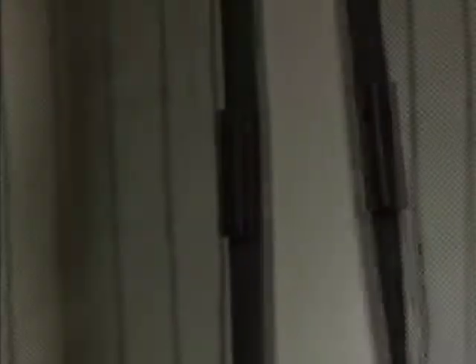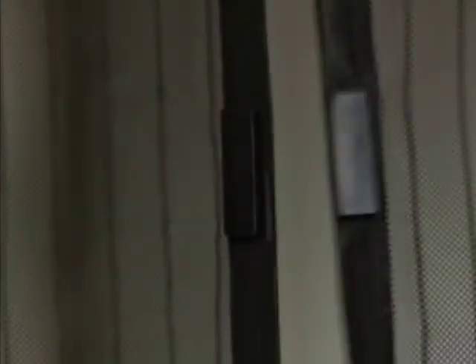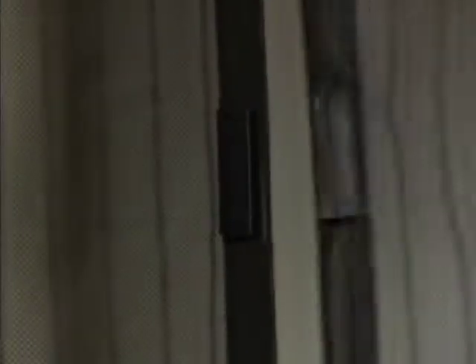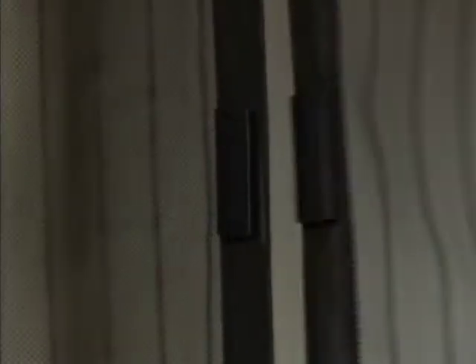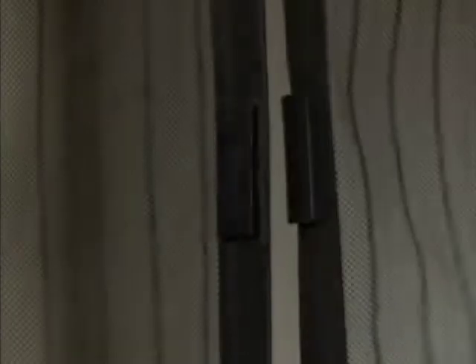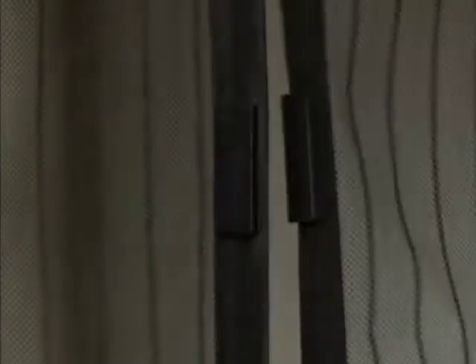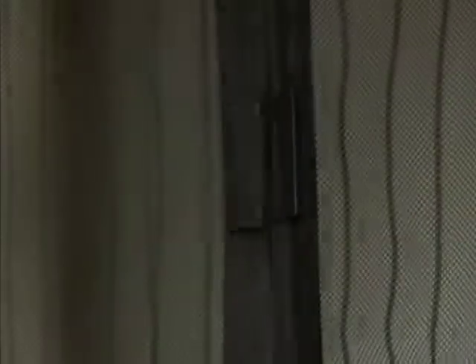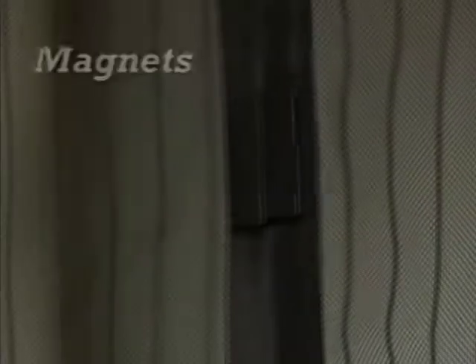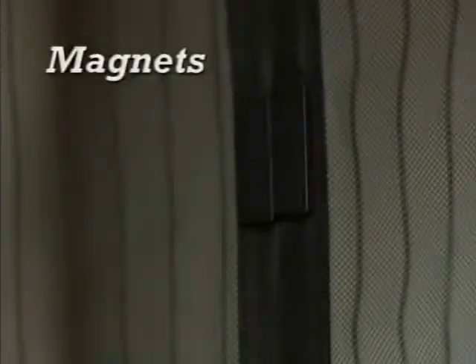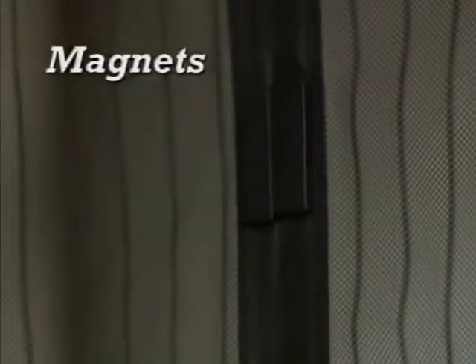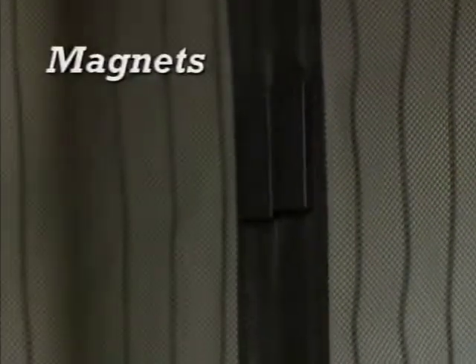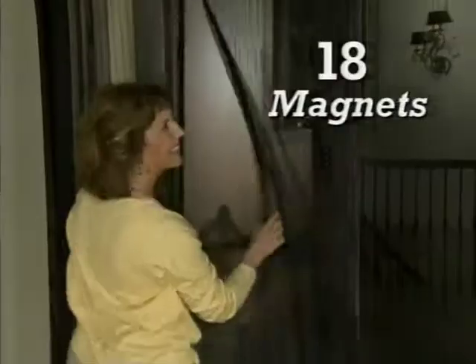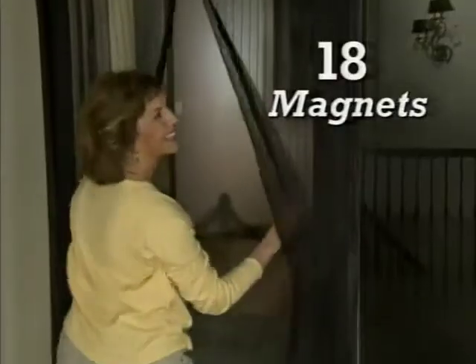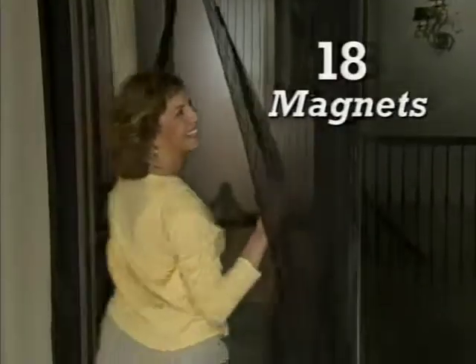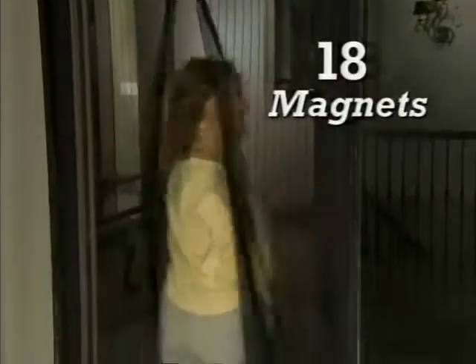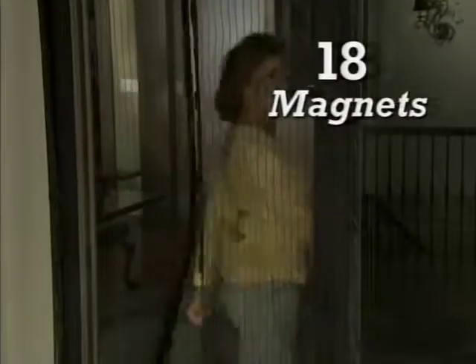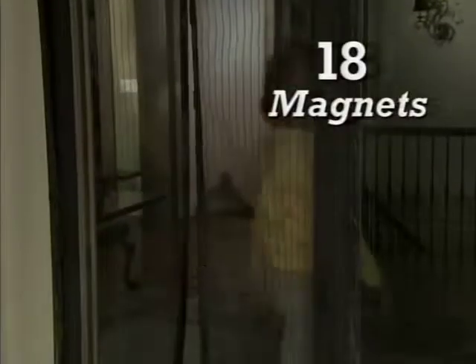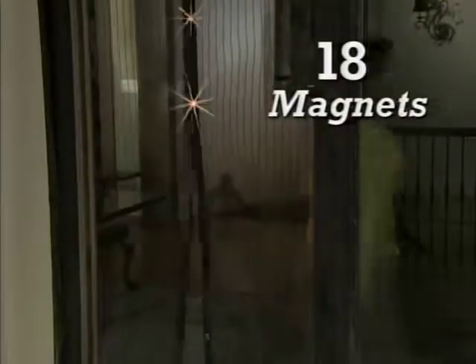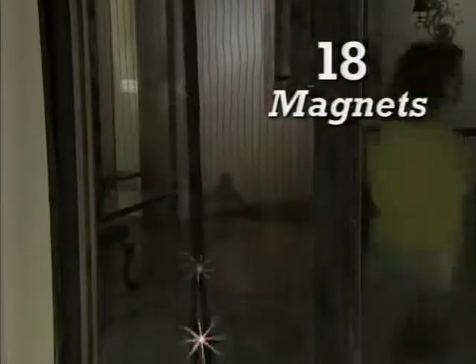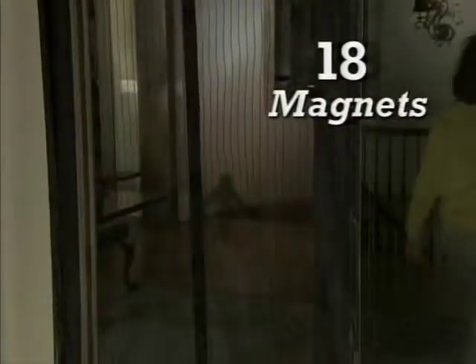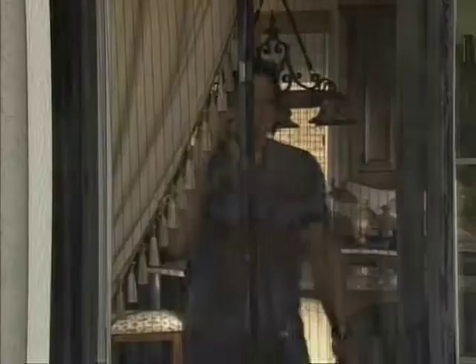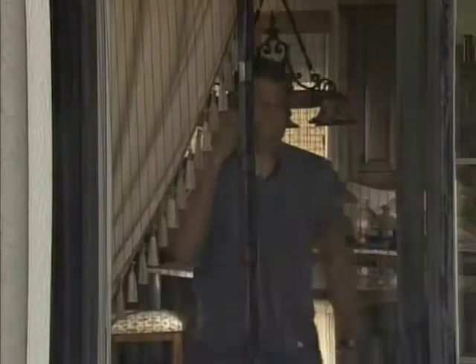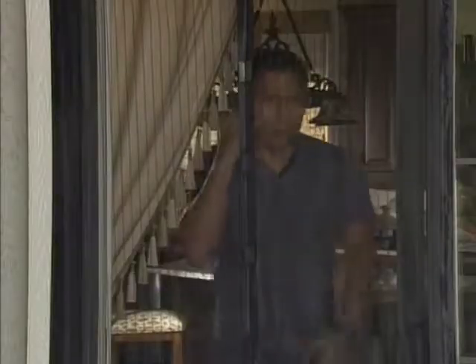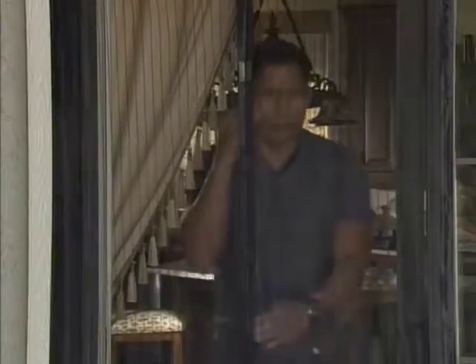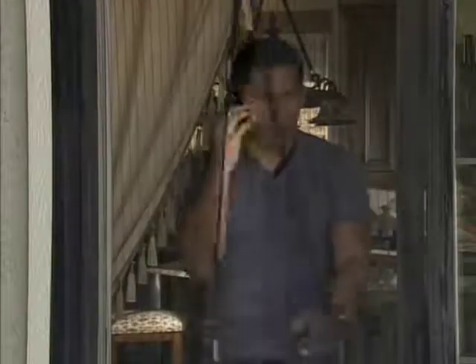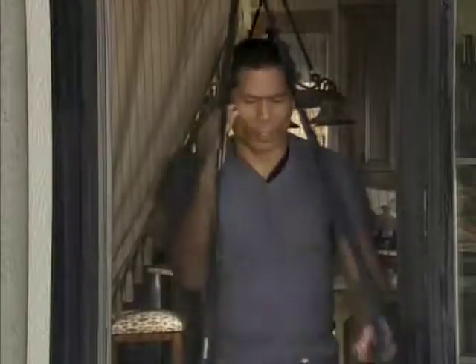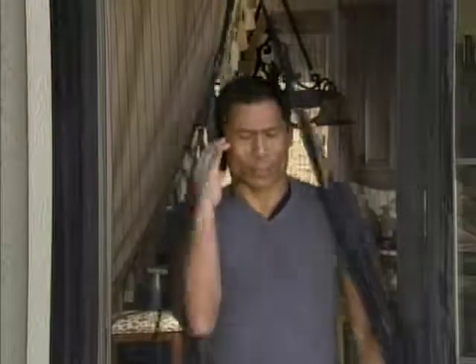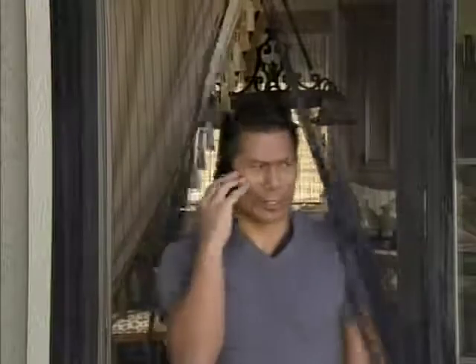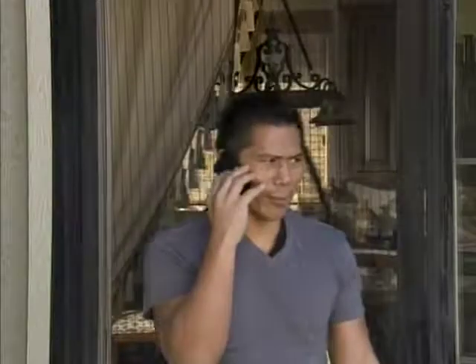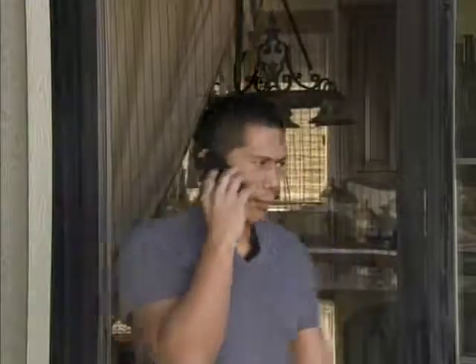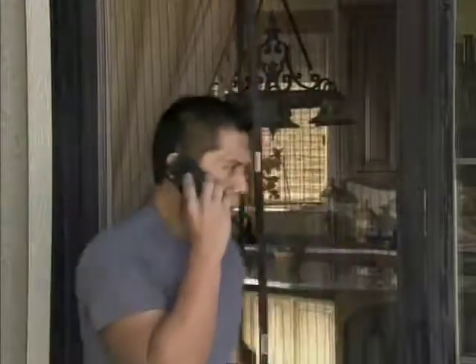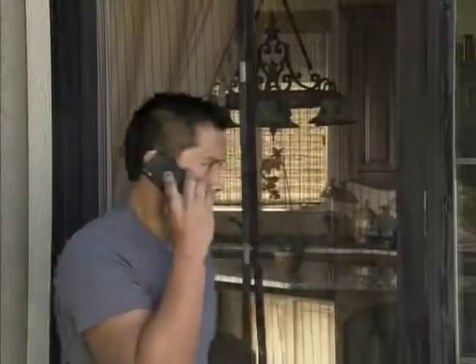The secret isn't really magic, it's magnets — 18 magnets to be exact. When you separate them, they automatically snap back together.